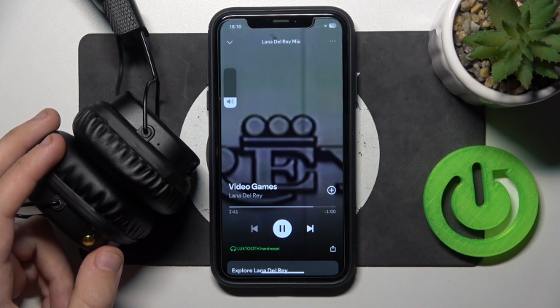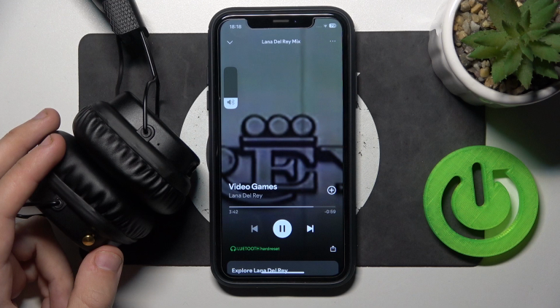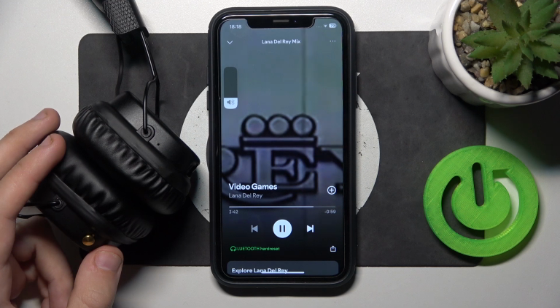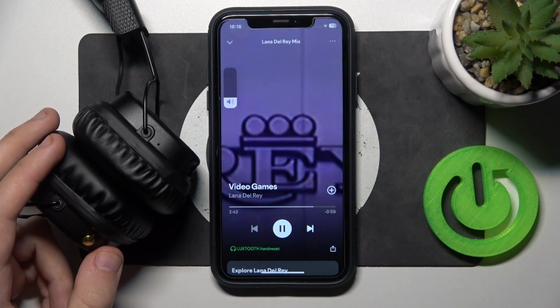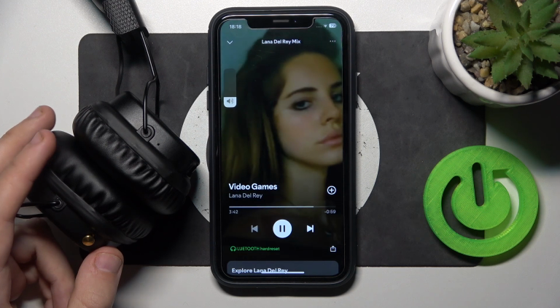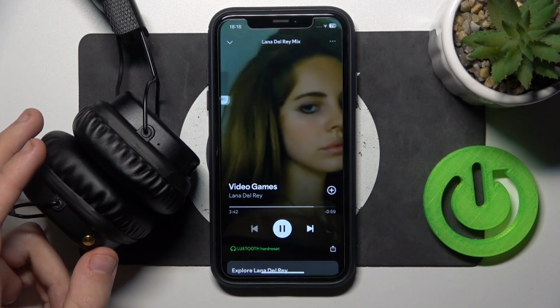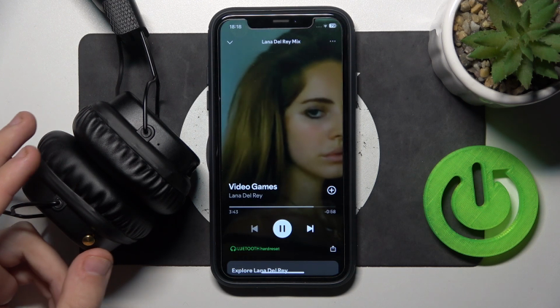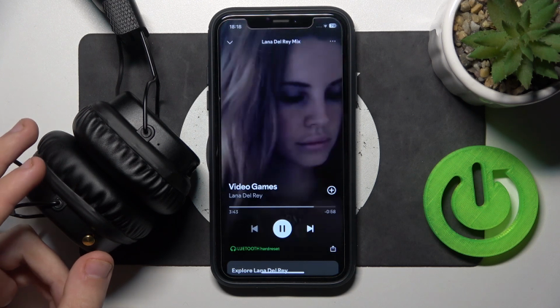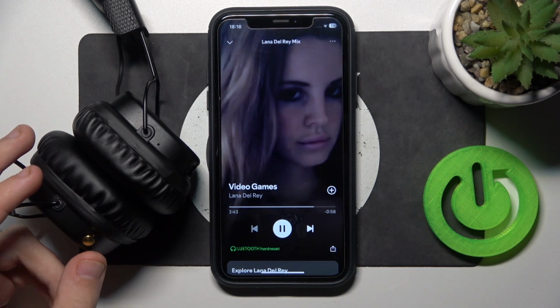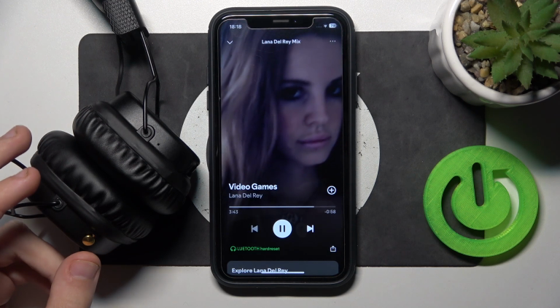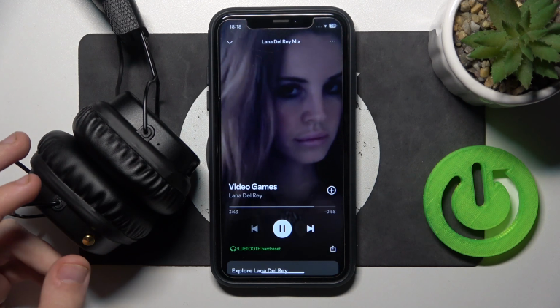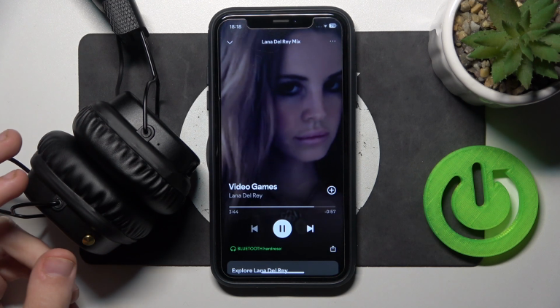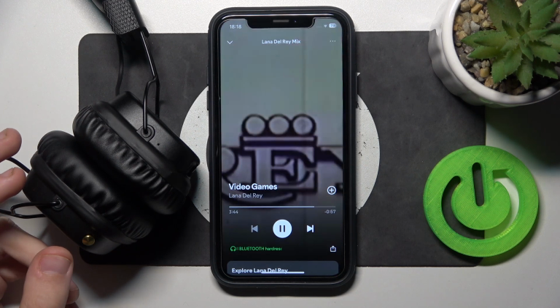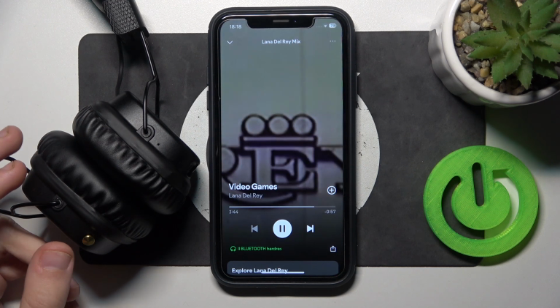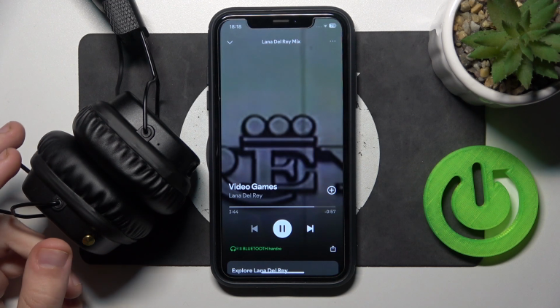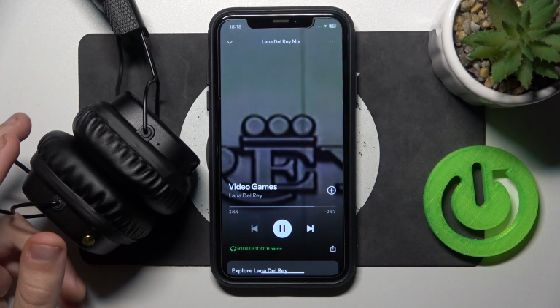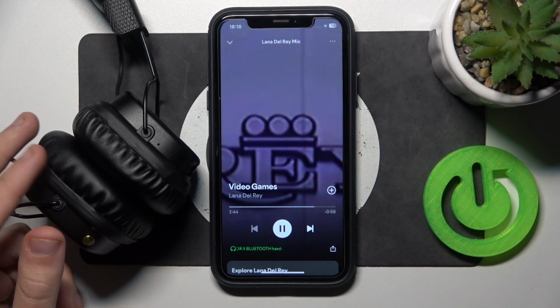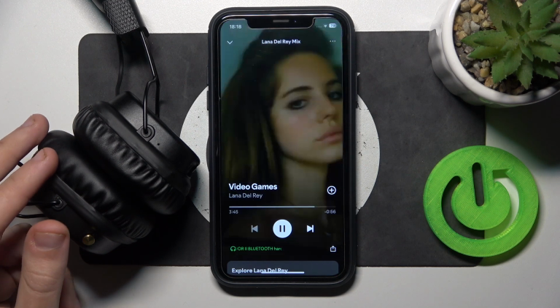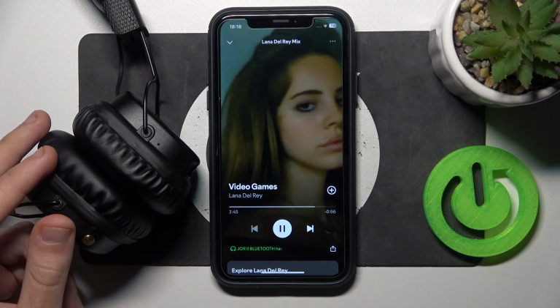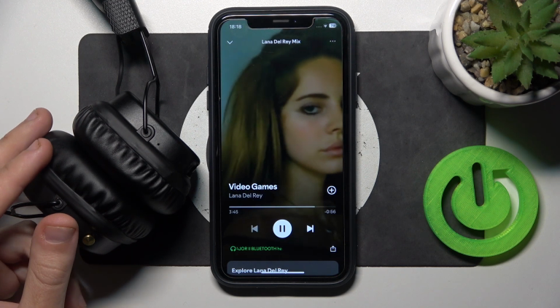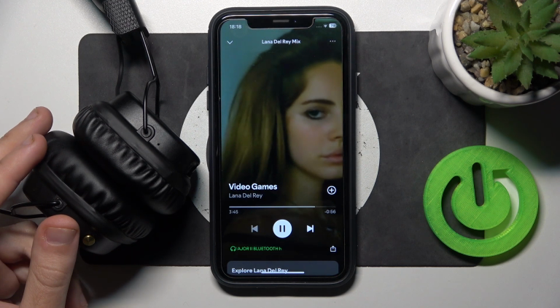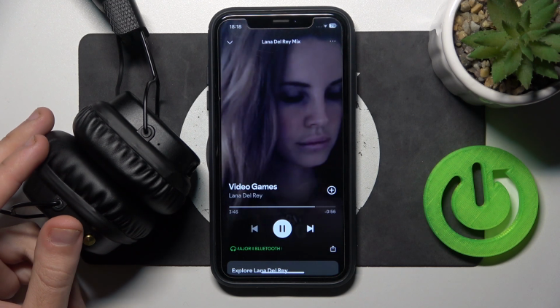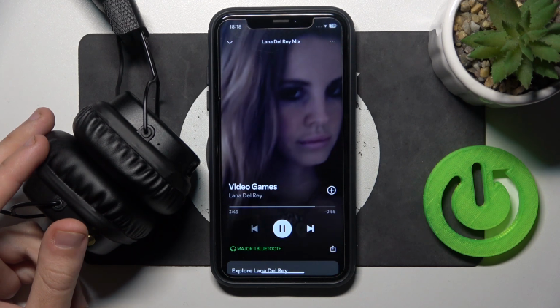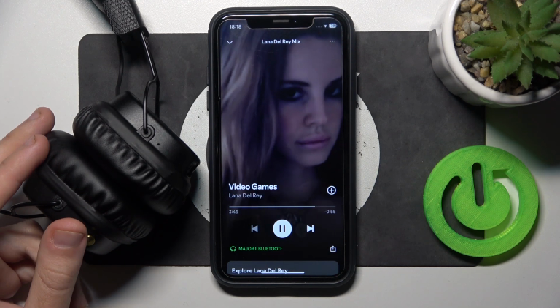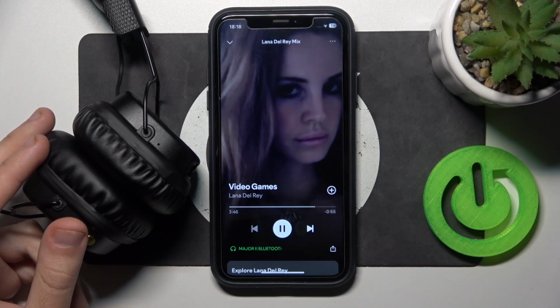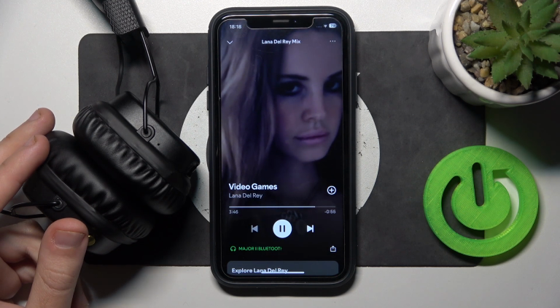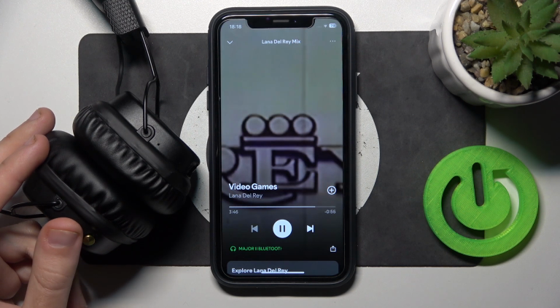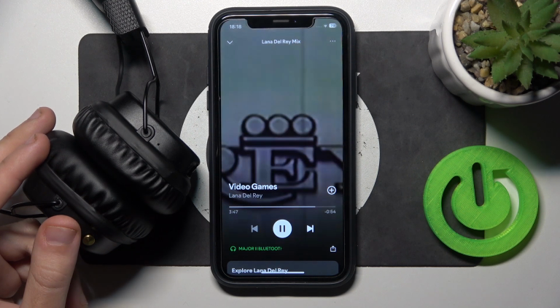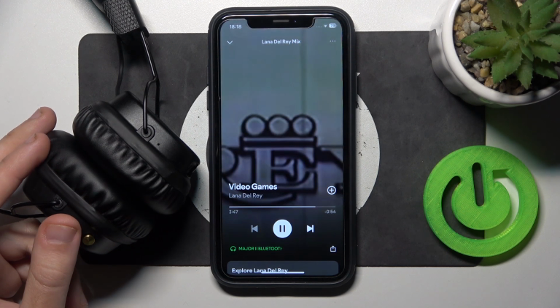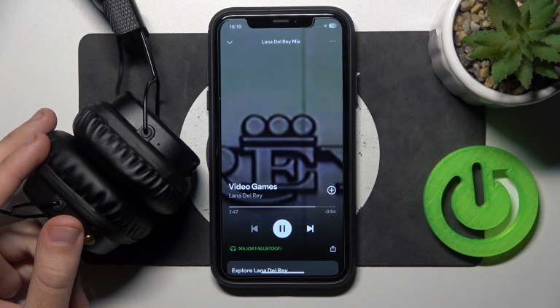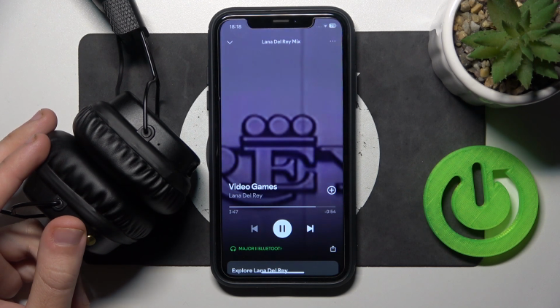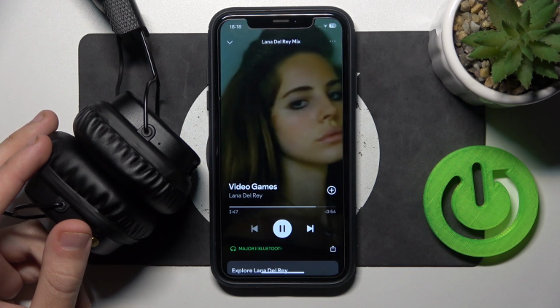Now, to lower the volume, push the control button downward.